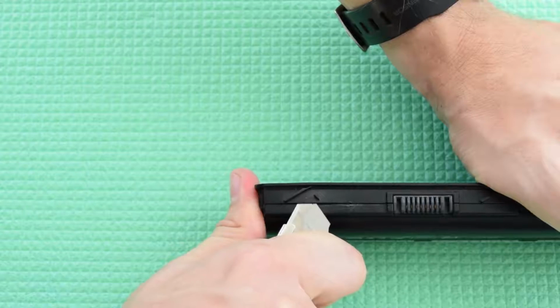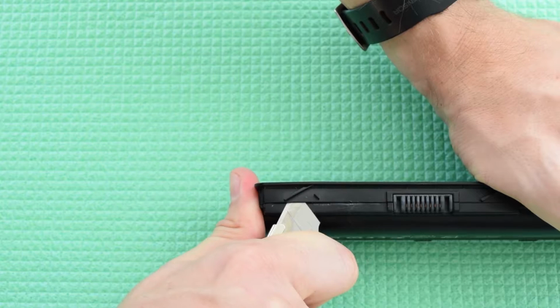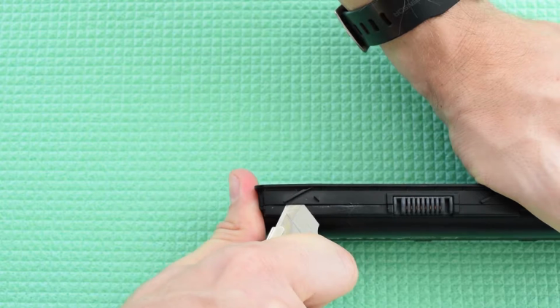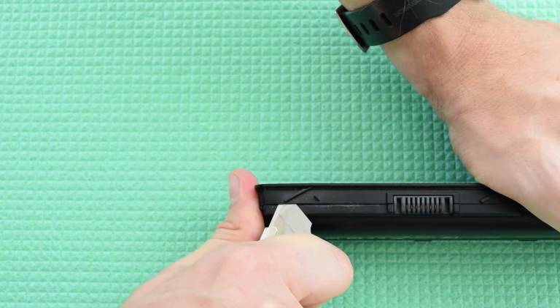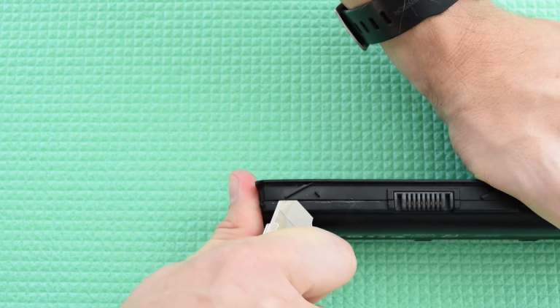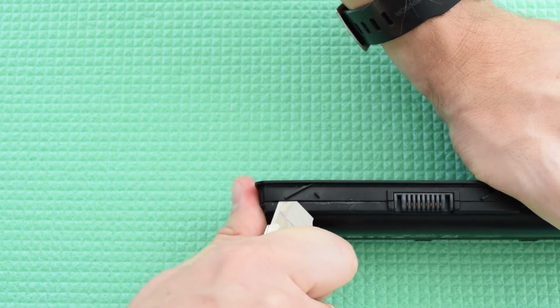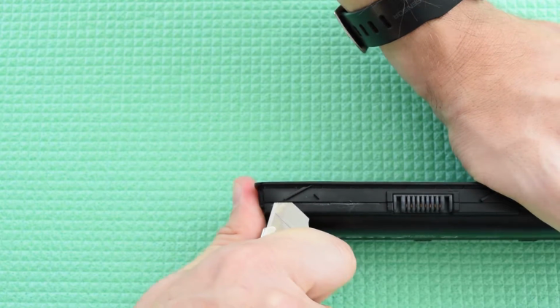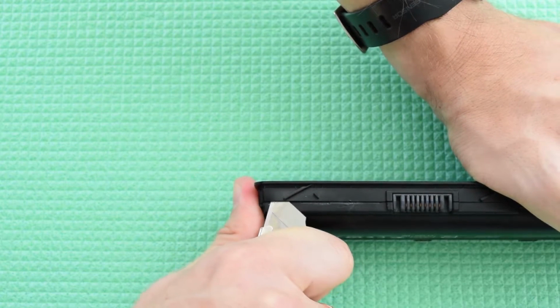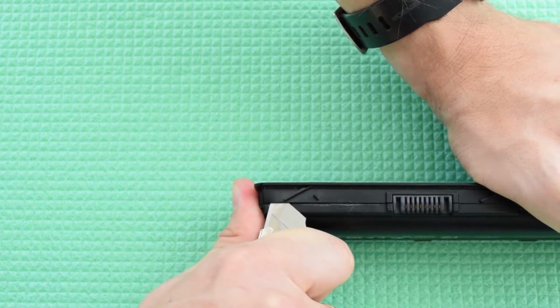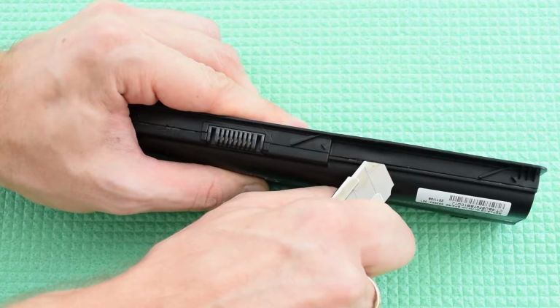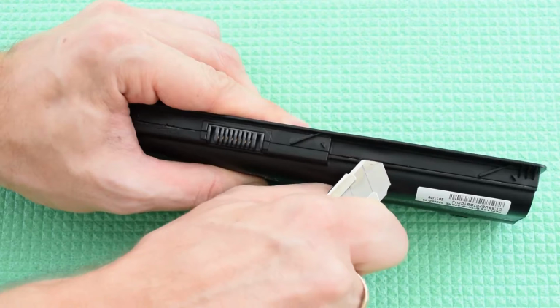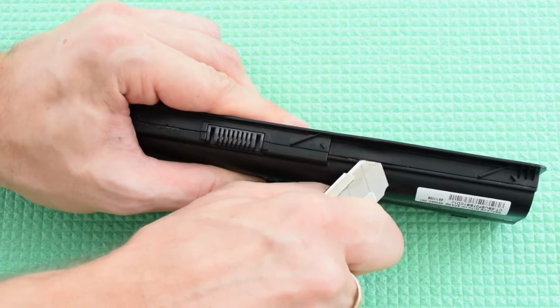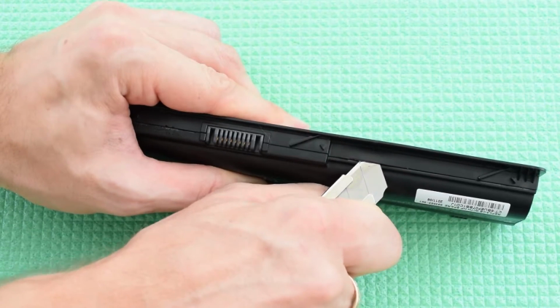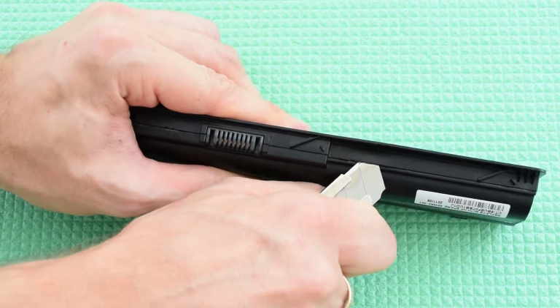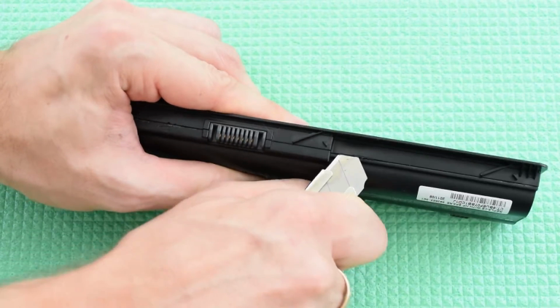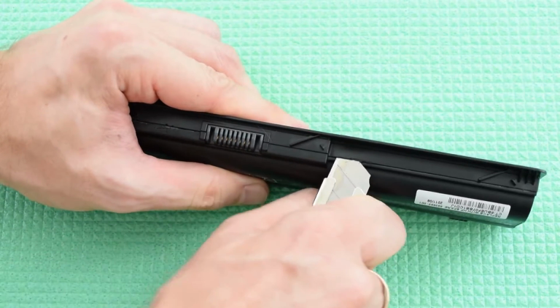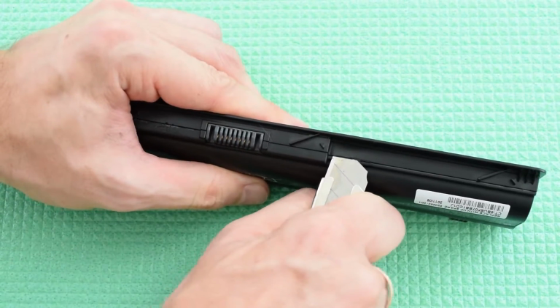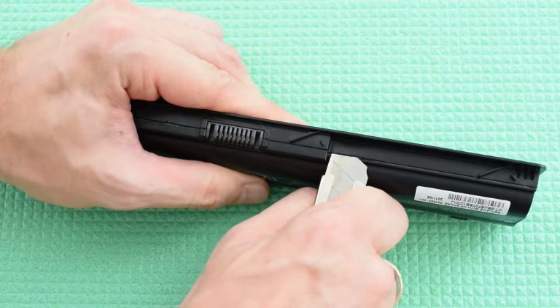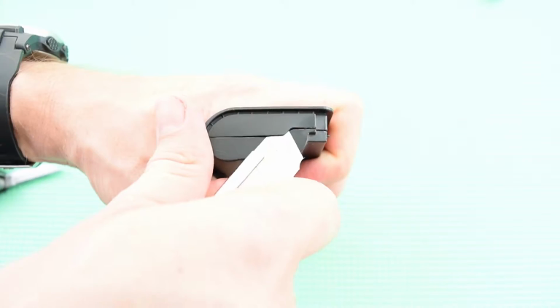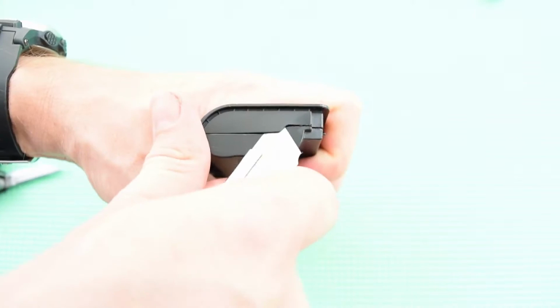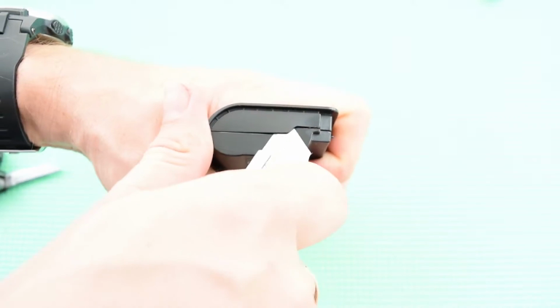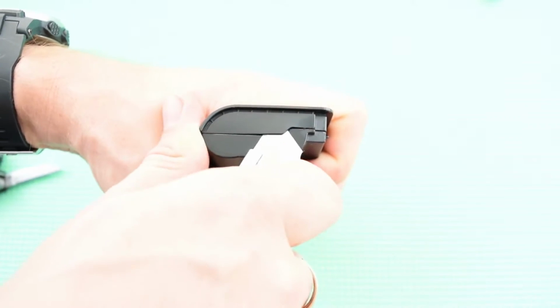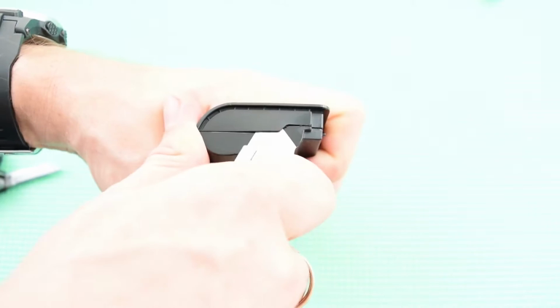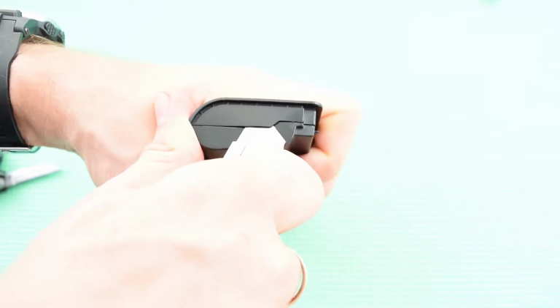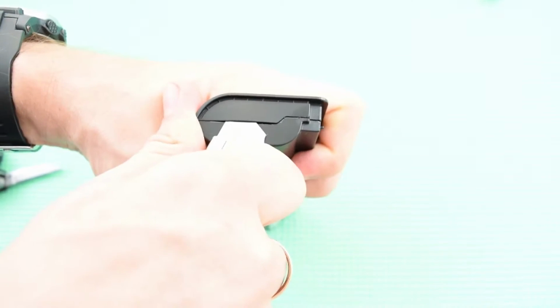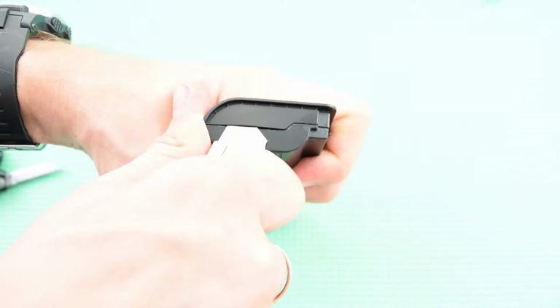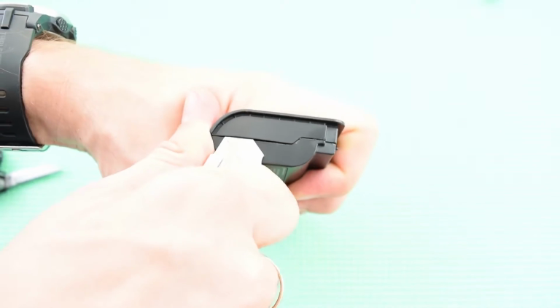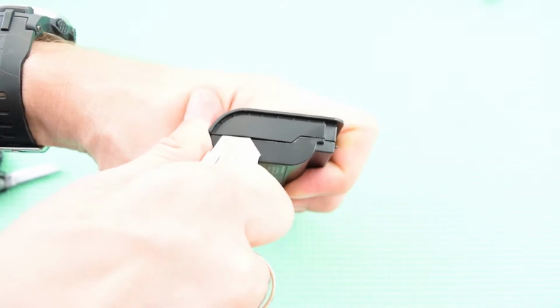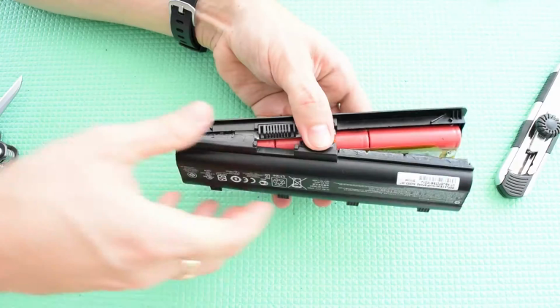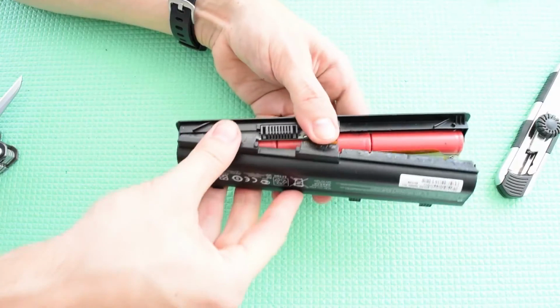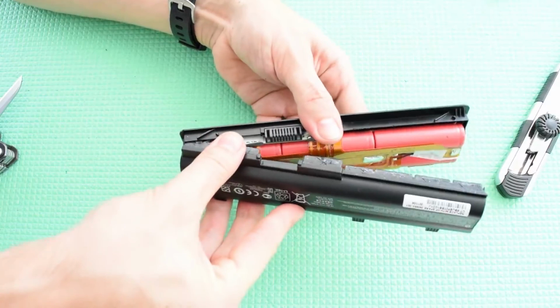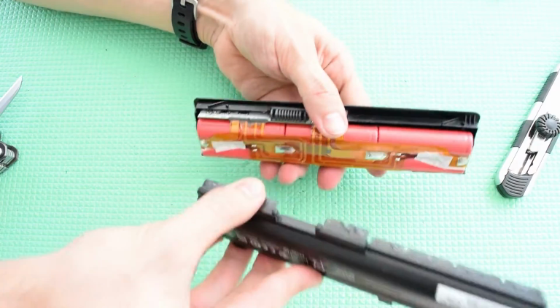First of all, you have to carefully open your battery pack. Take a cutter or a small knife, then pierce the seam and slowly pry around.